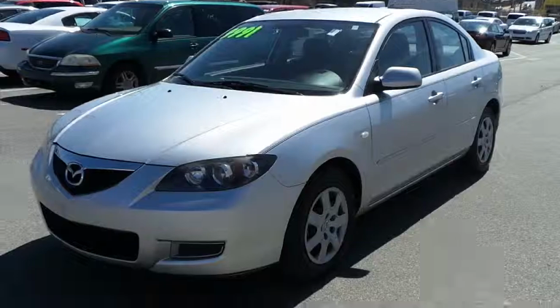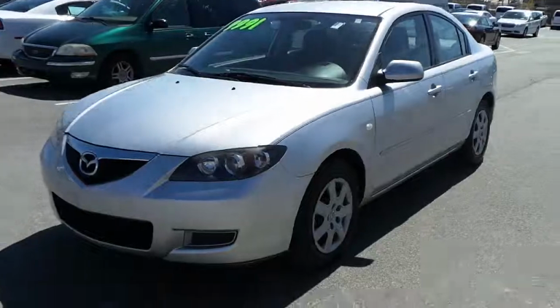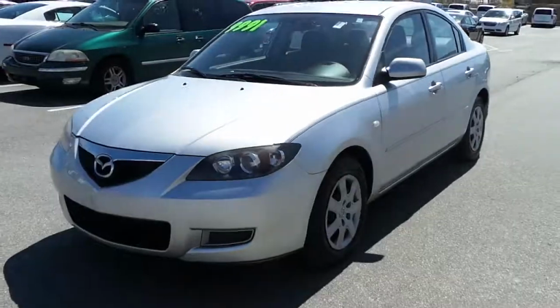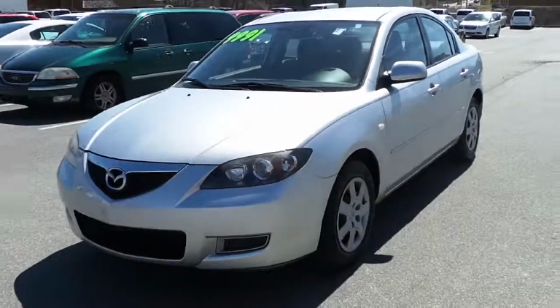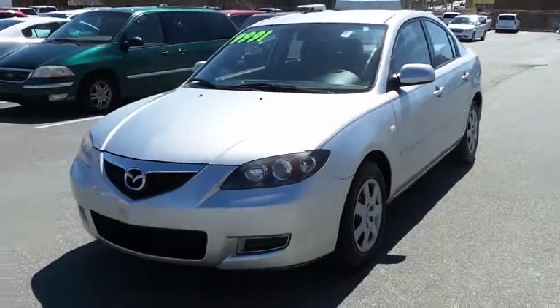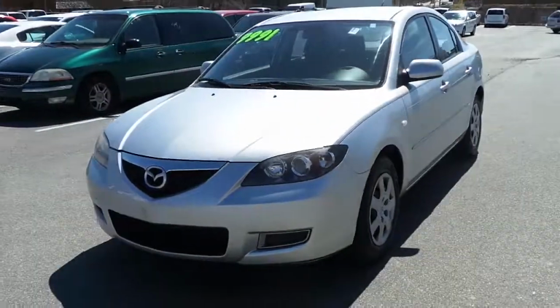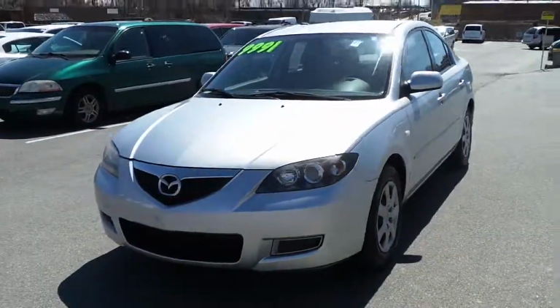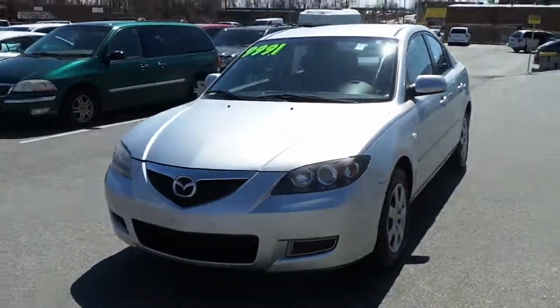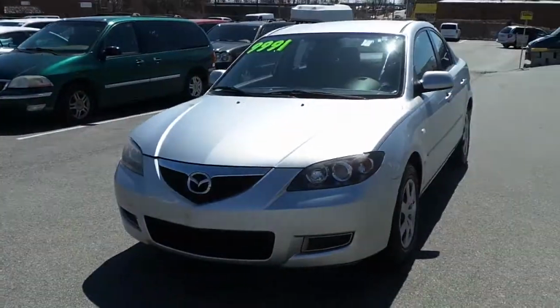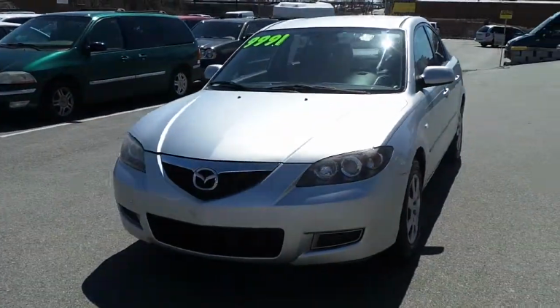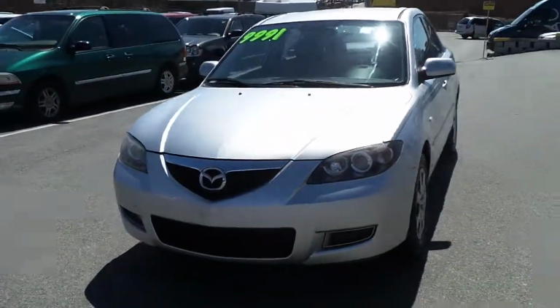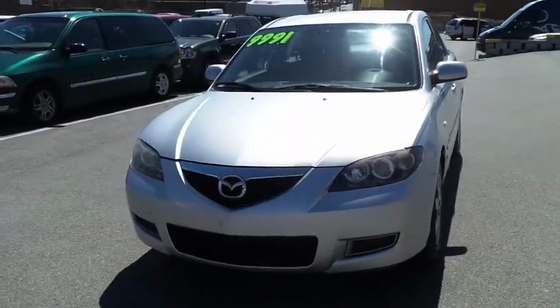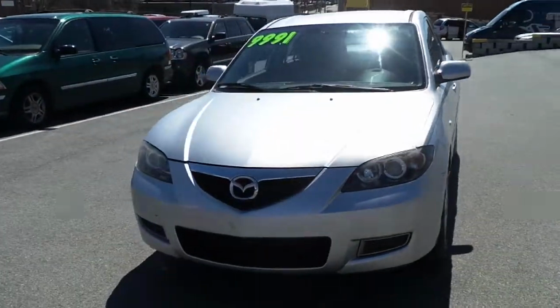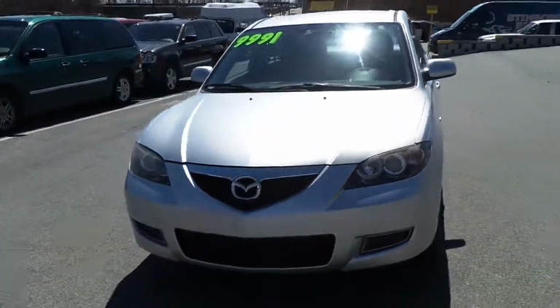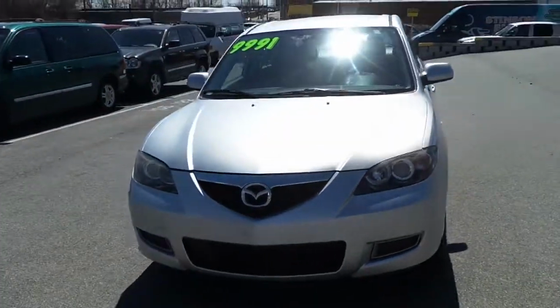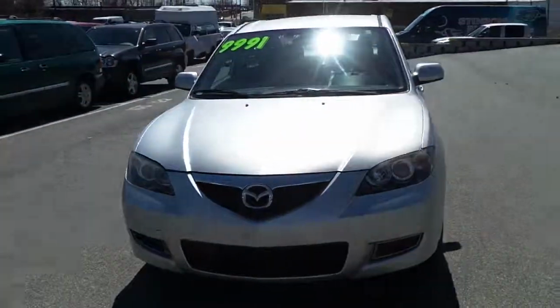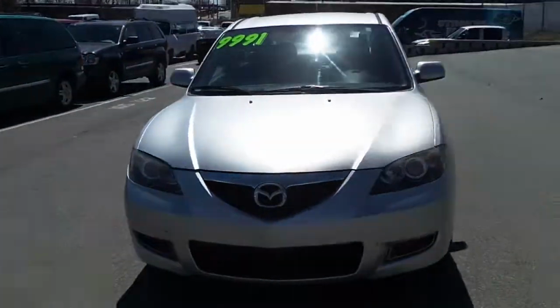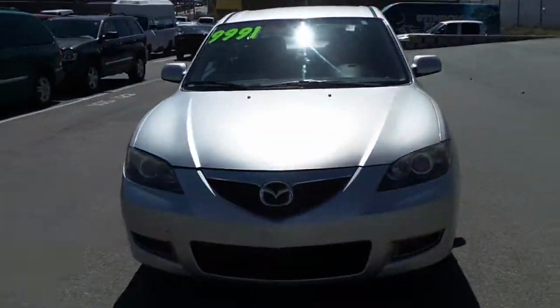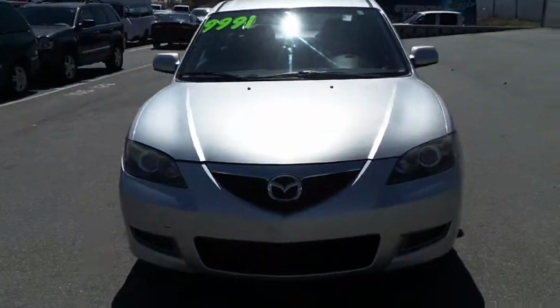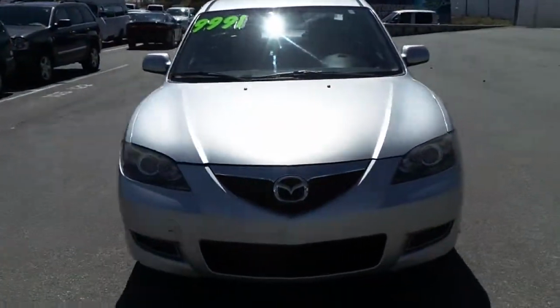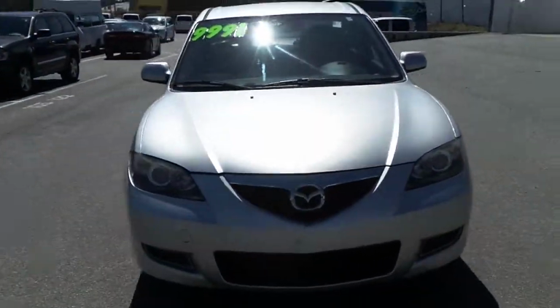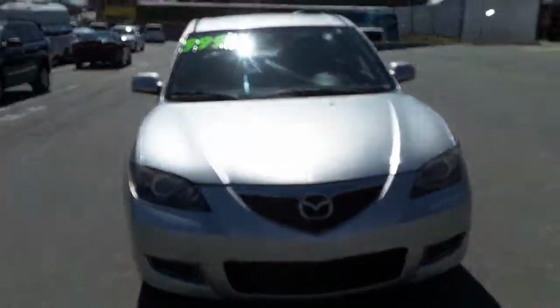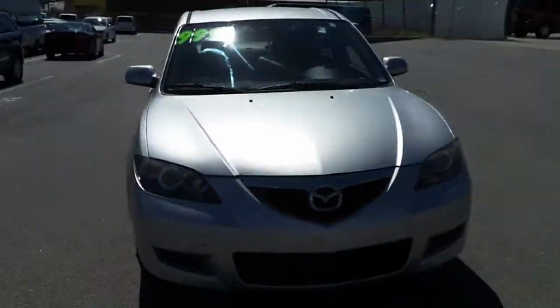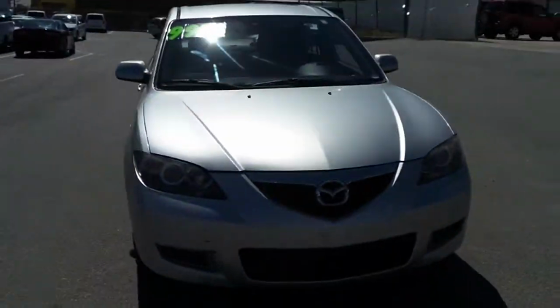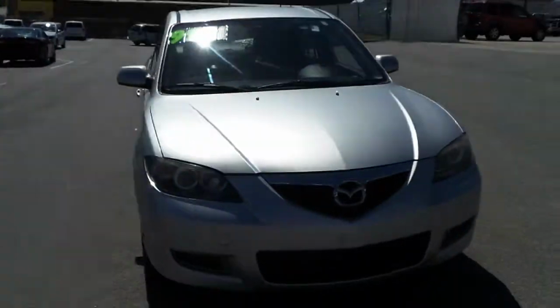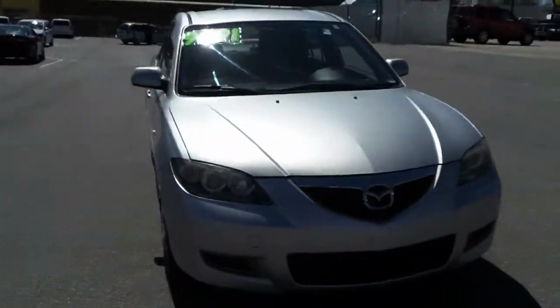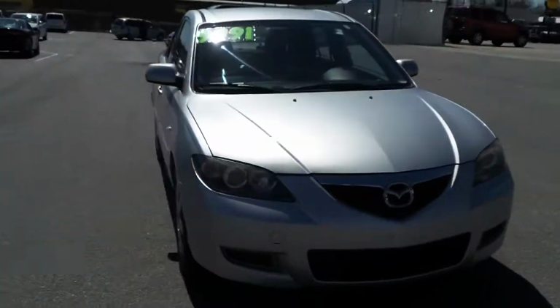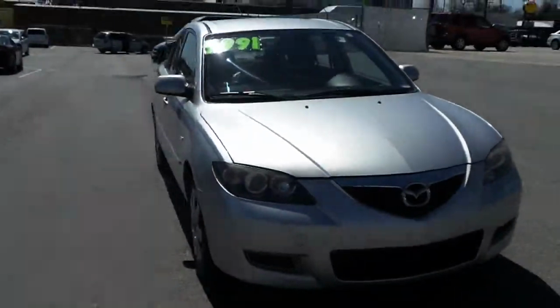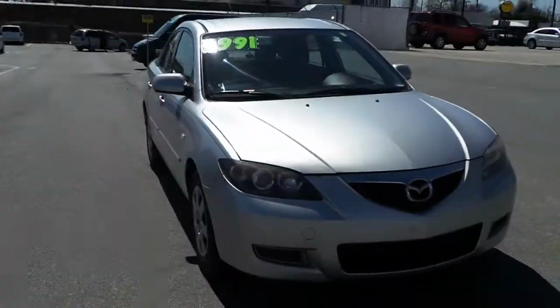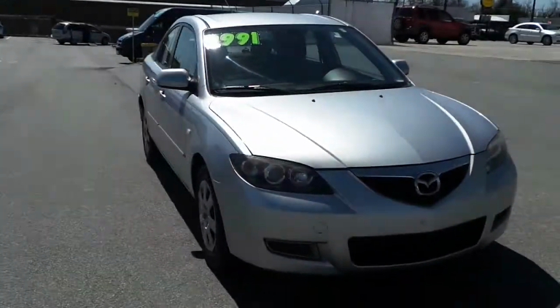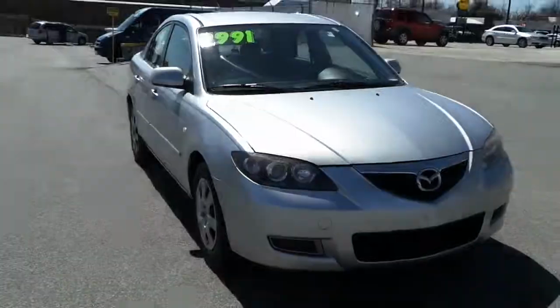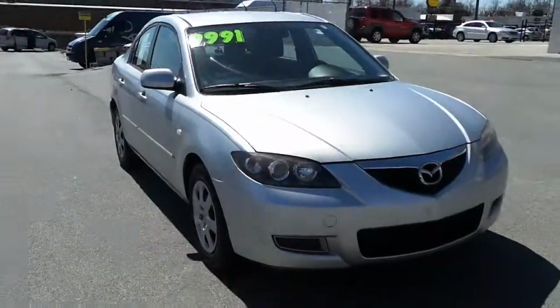Come on by Ilderton Dodge Chrysler Jeep to test drive this pre-owned 2008 Mazda 3 with MP3.